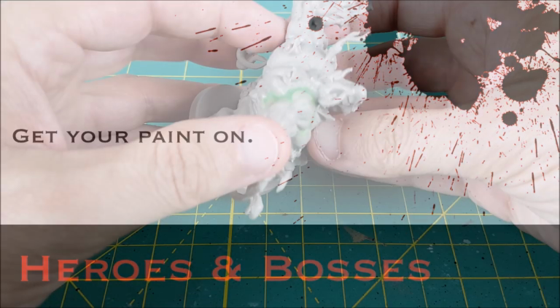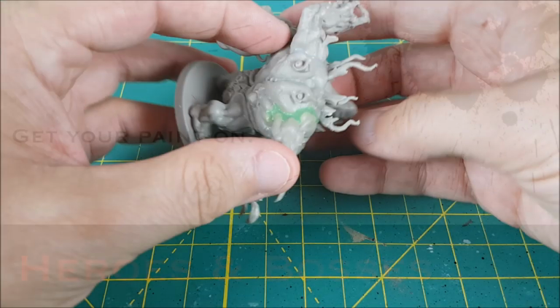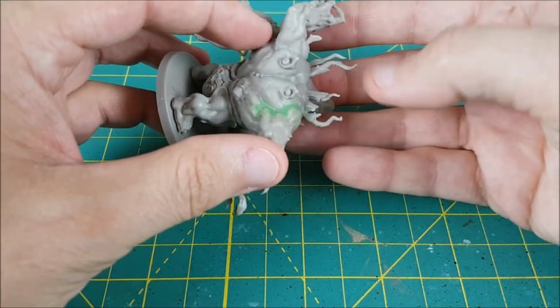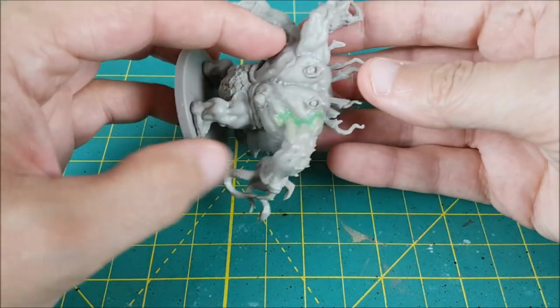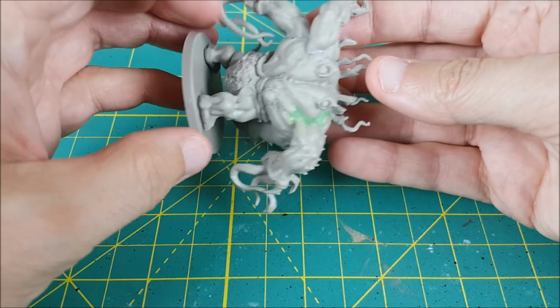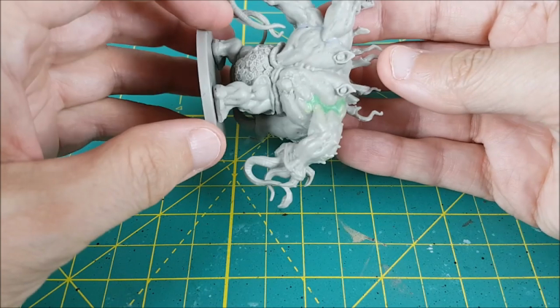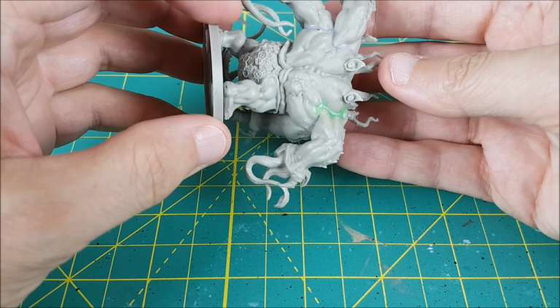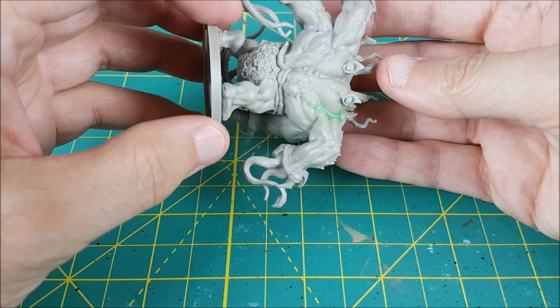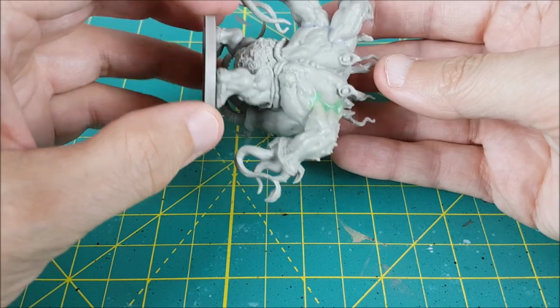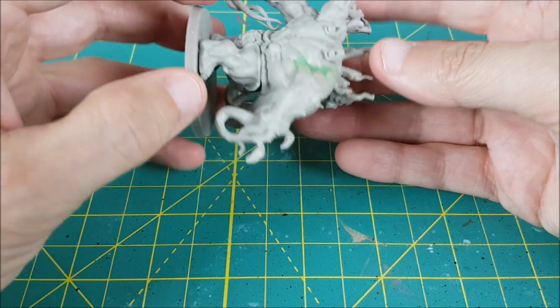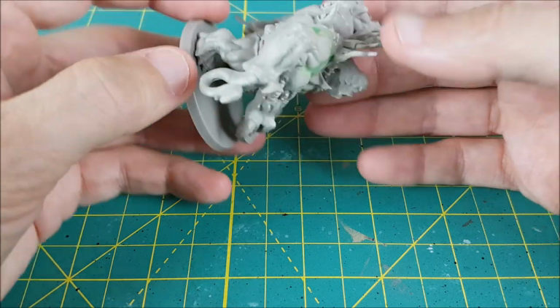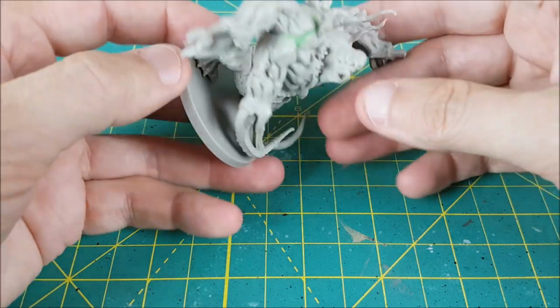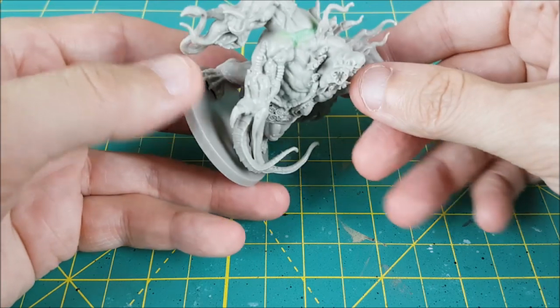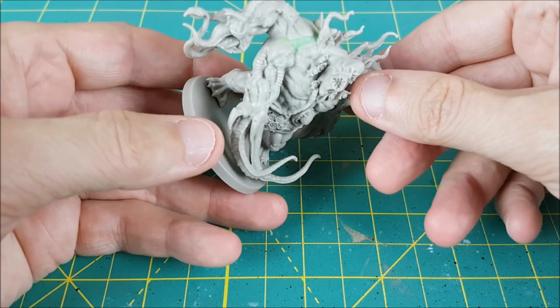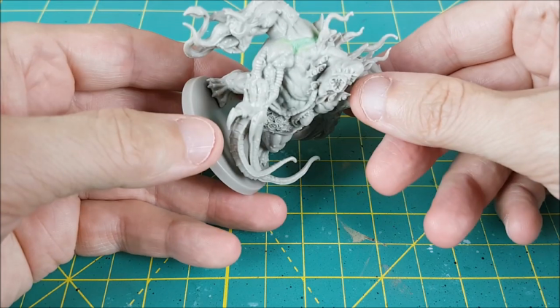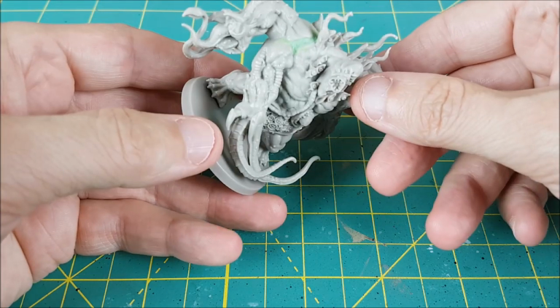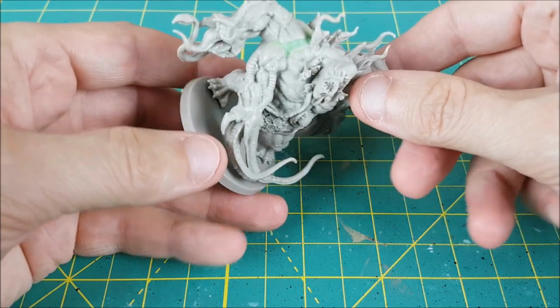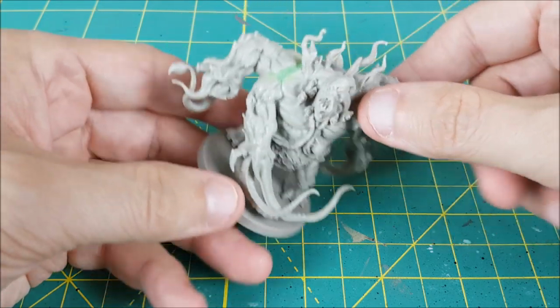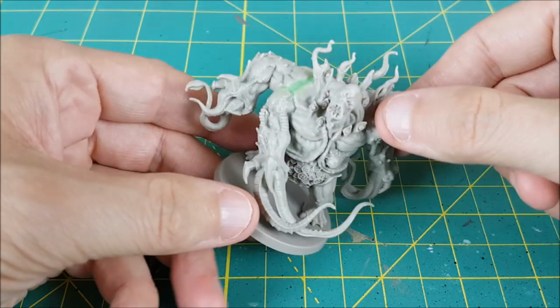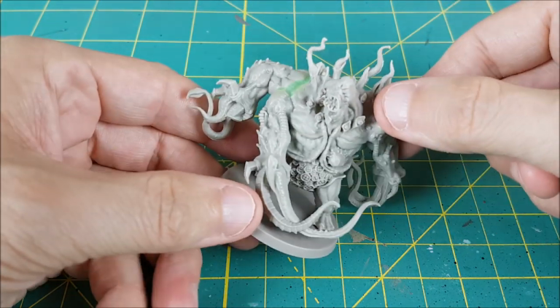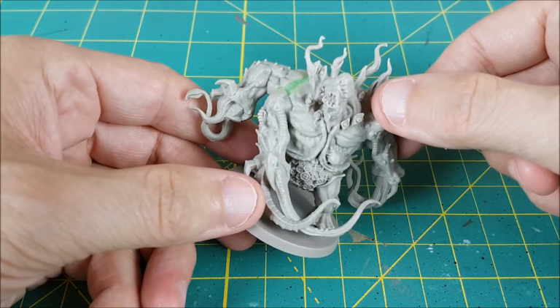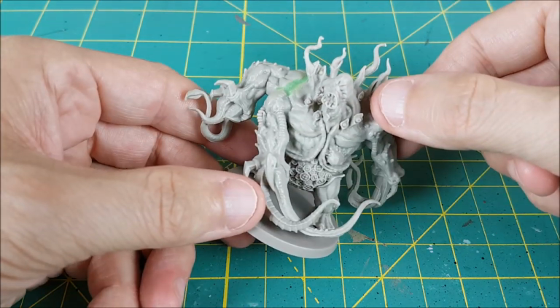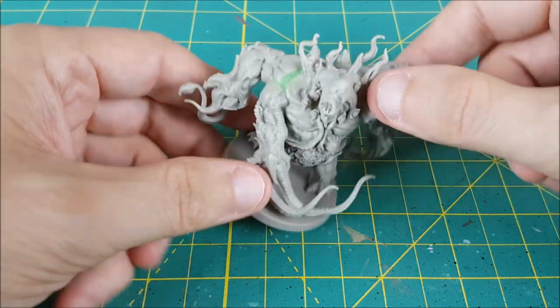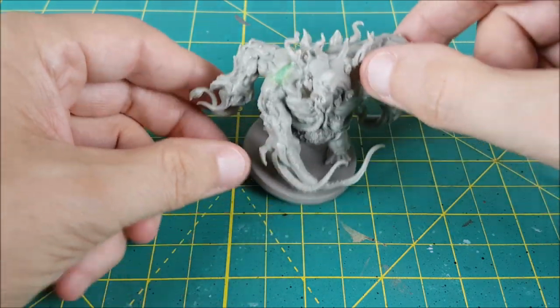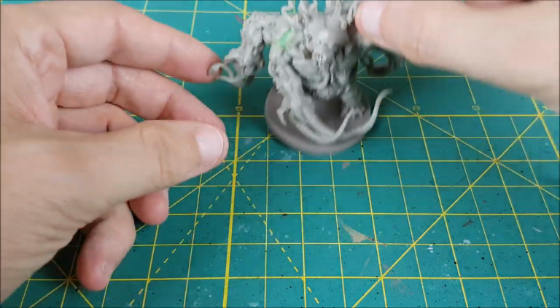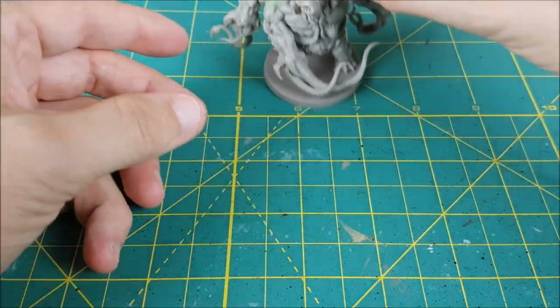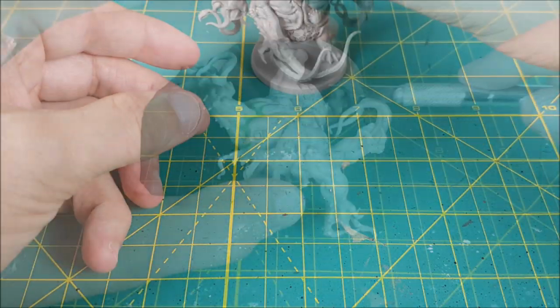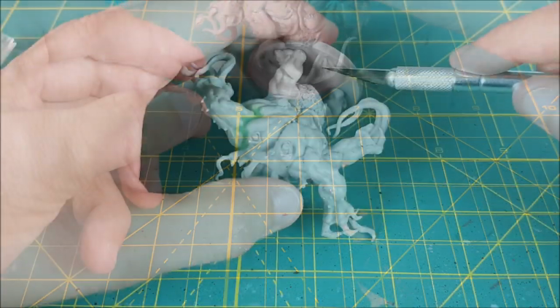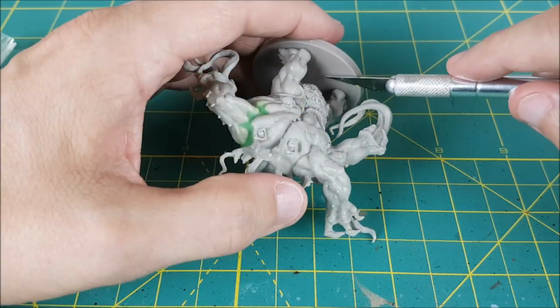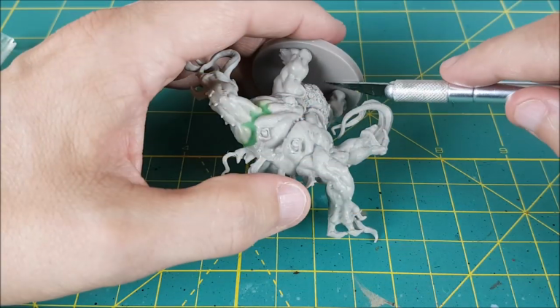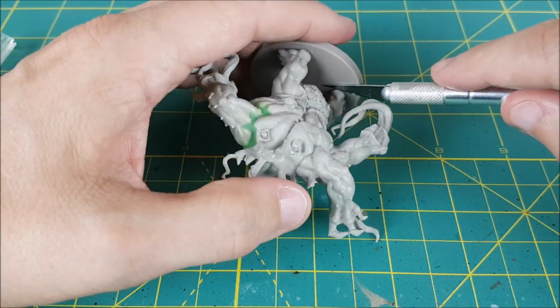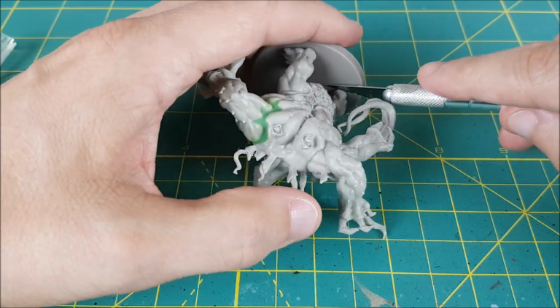Hey everyone, Mike here with another Zombicide Invaders painting video, and this time I'm painting the Spoiler Abomination.